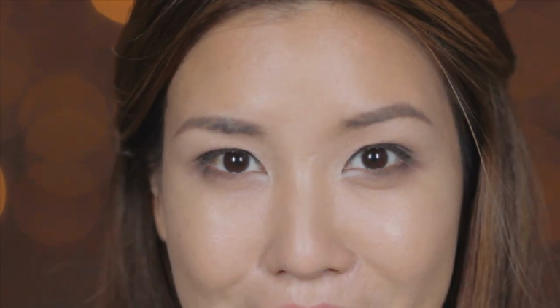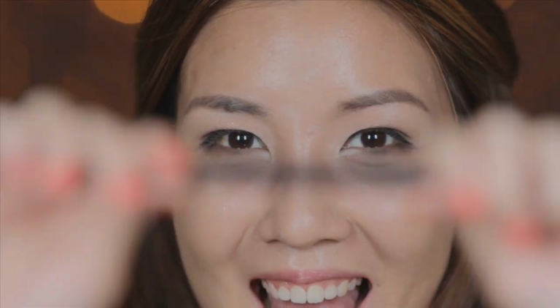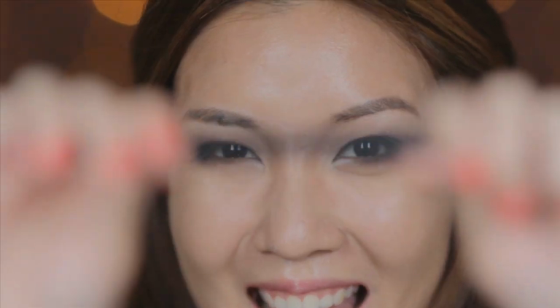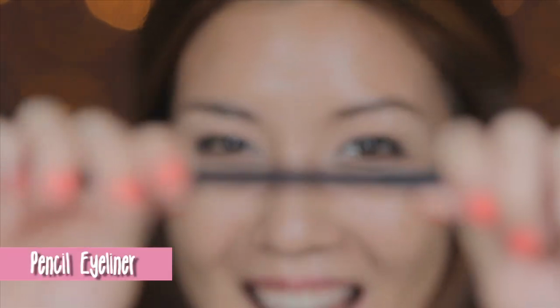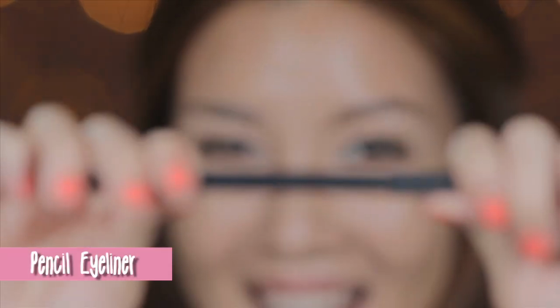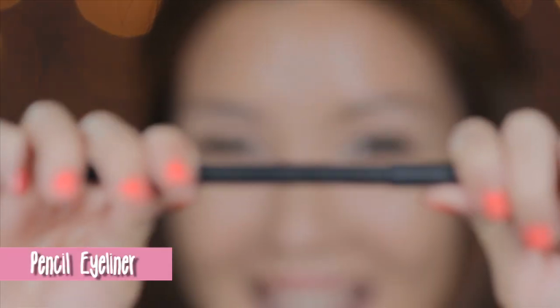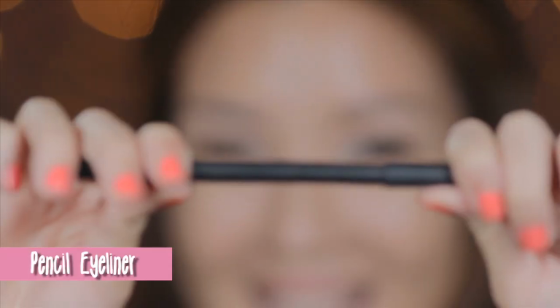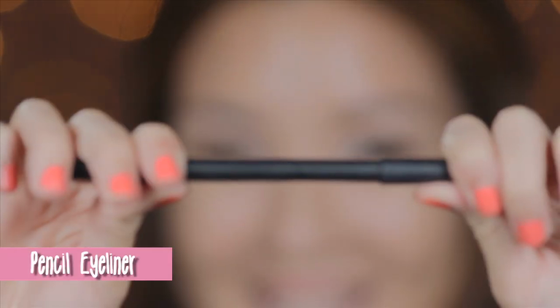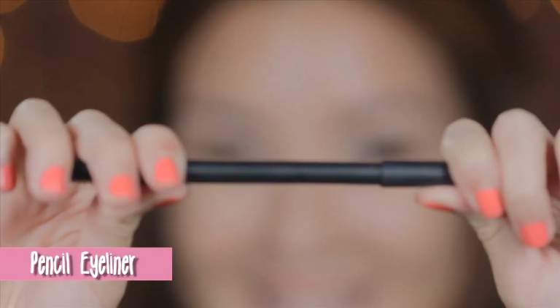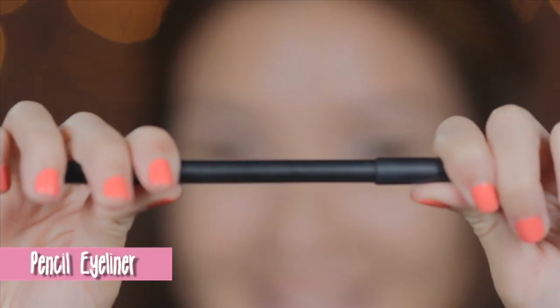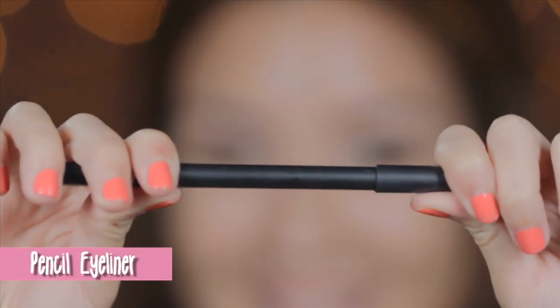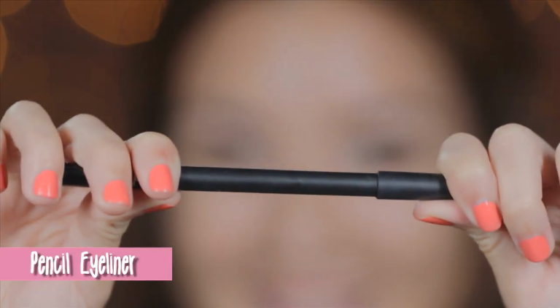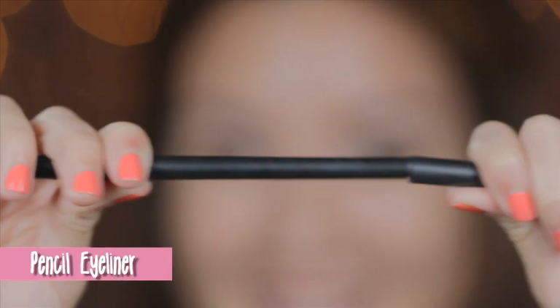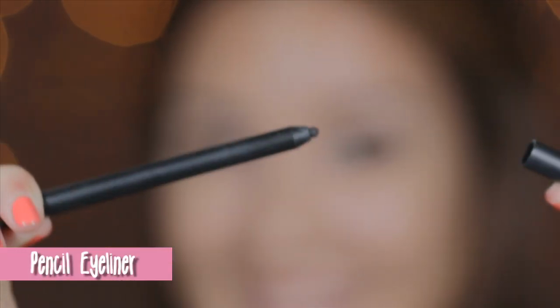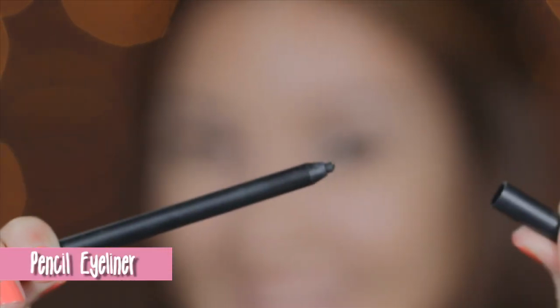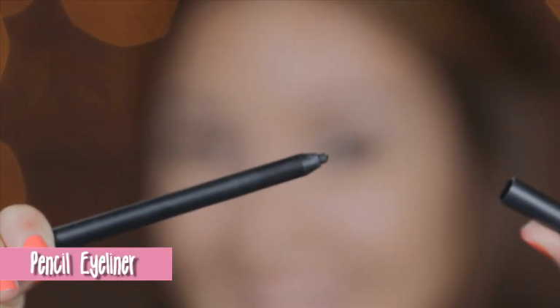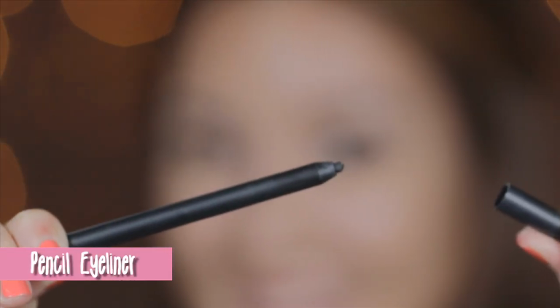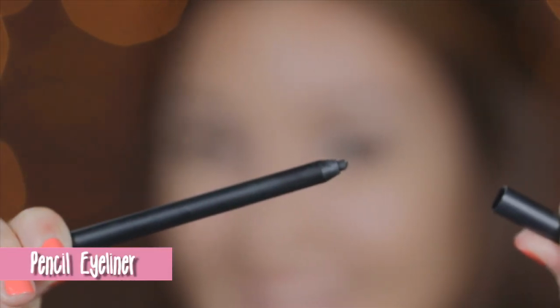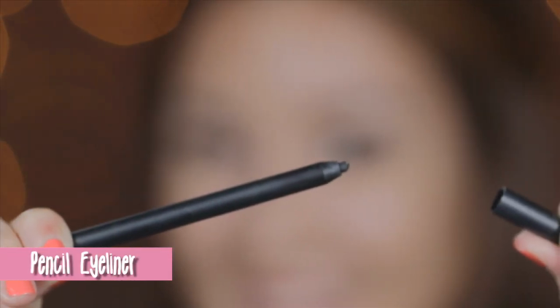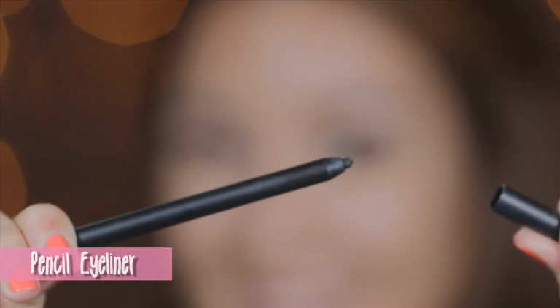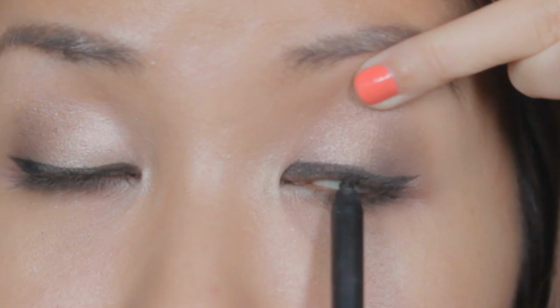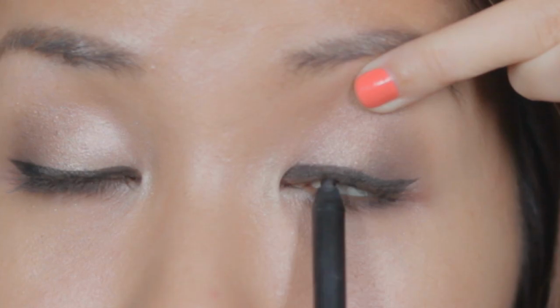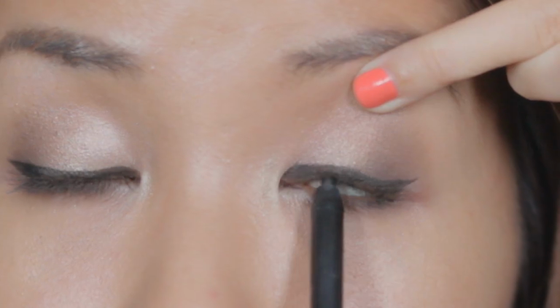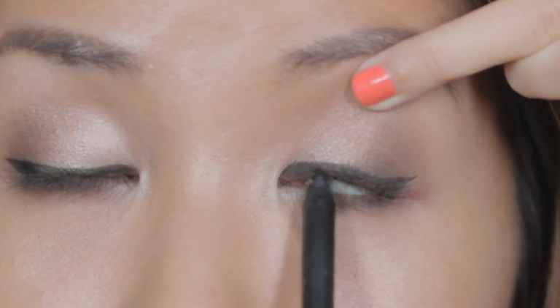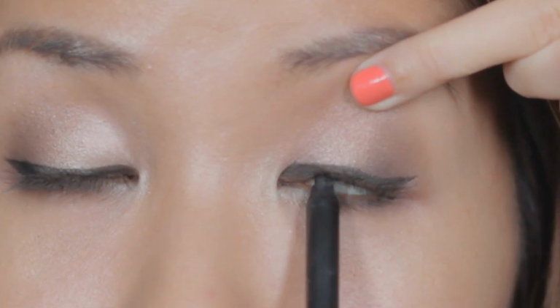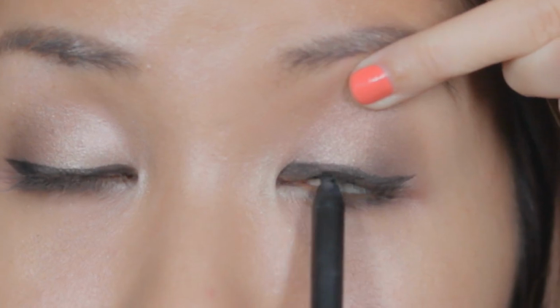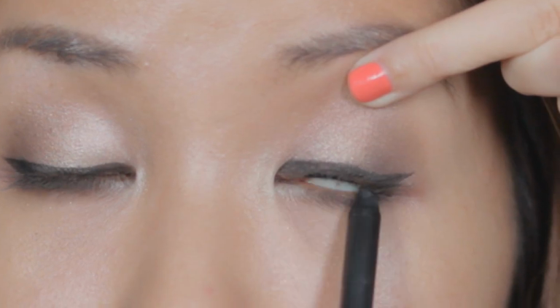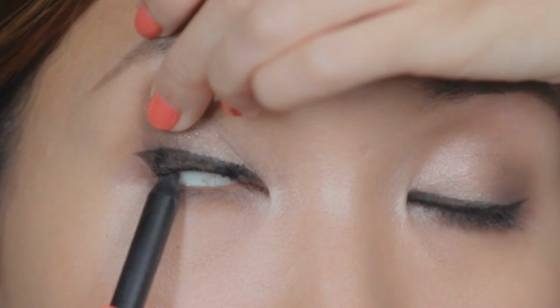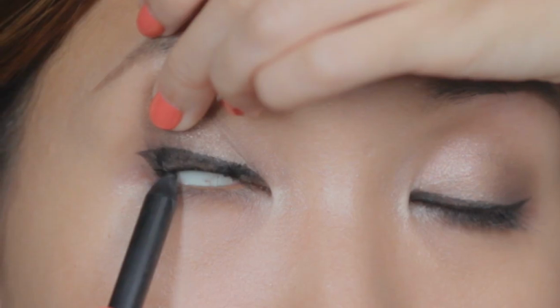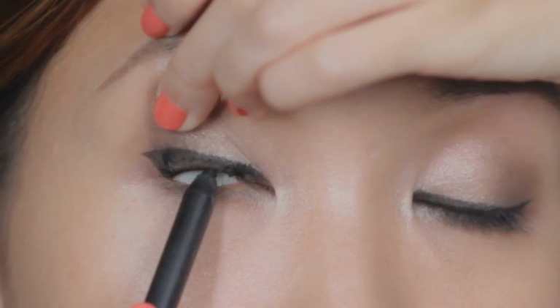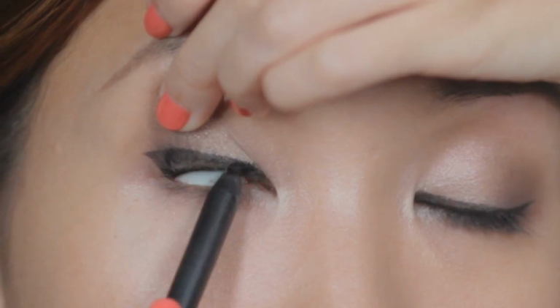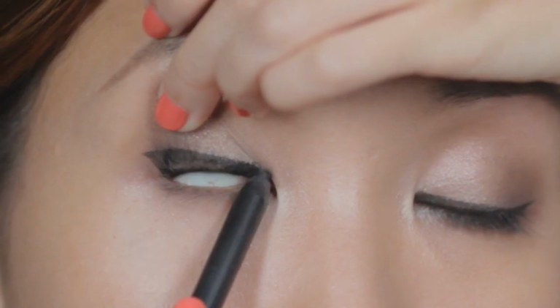Use a waterproof pencil liner to rim the upper waterline. Don't worry, it's not as scary as it looks.